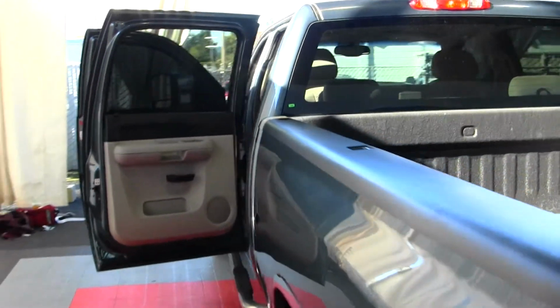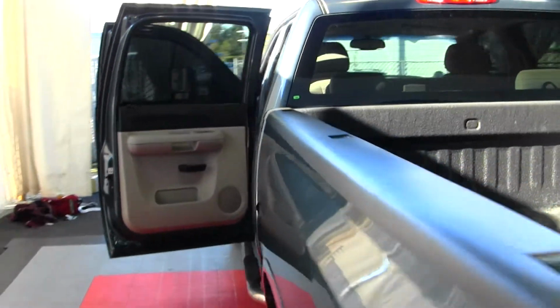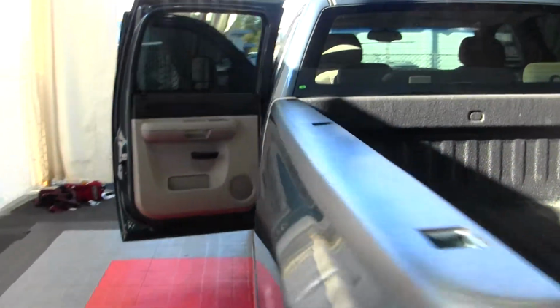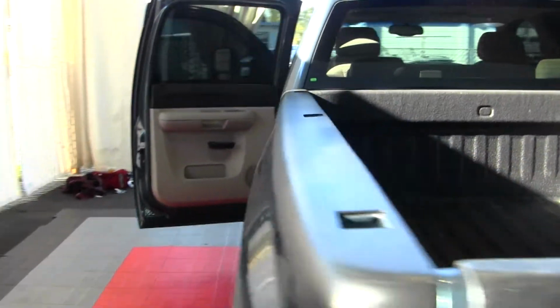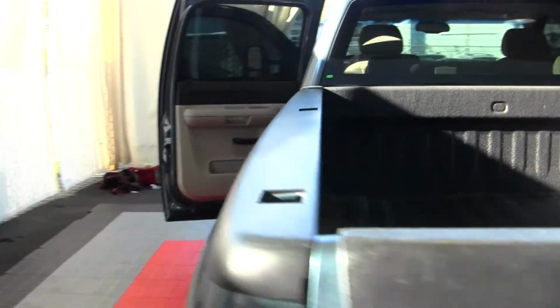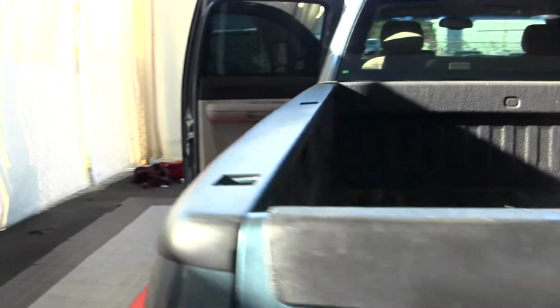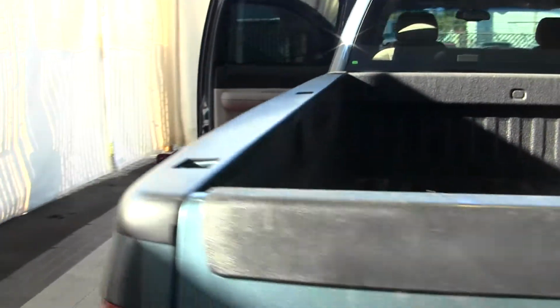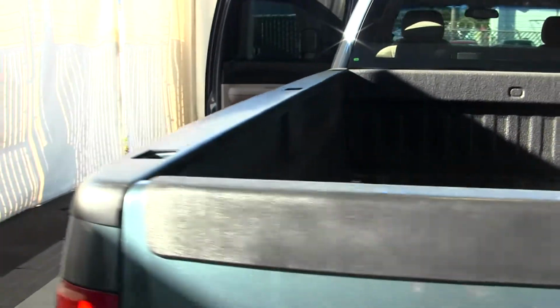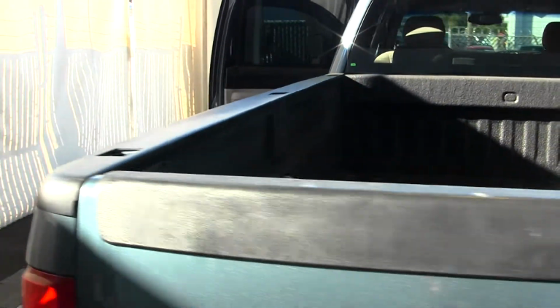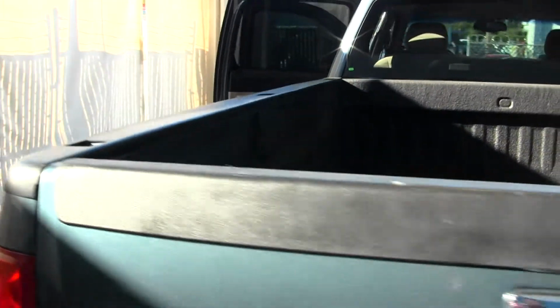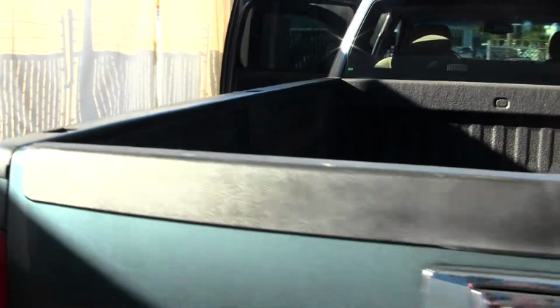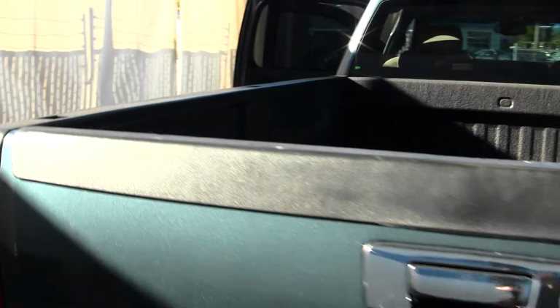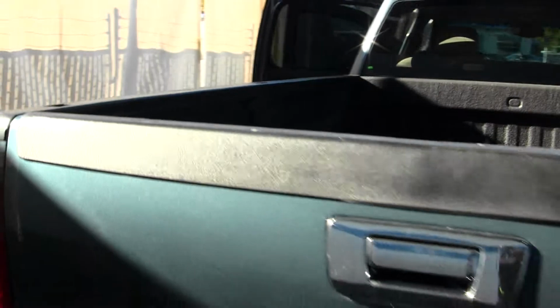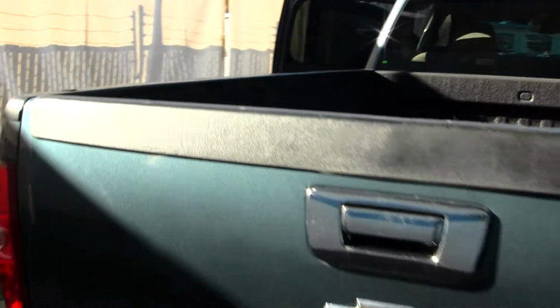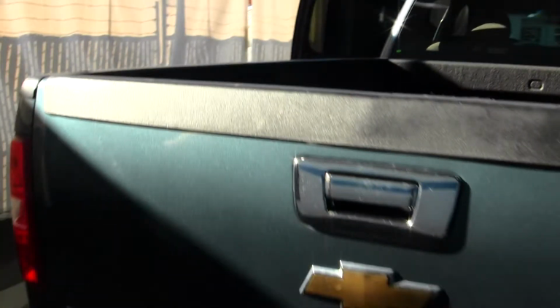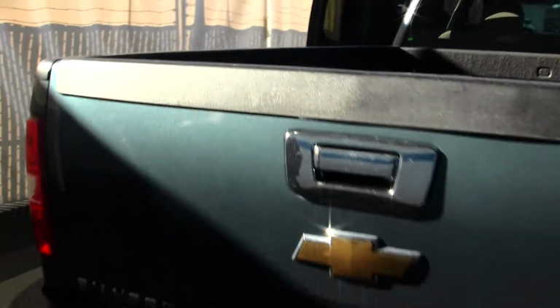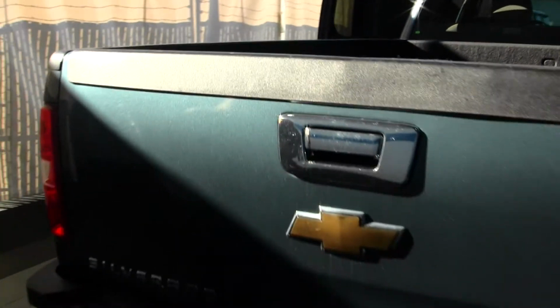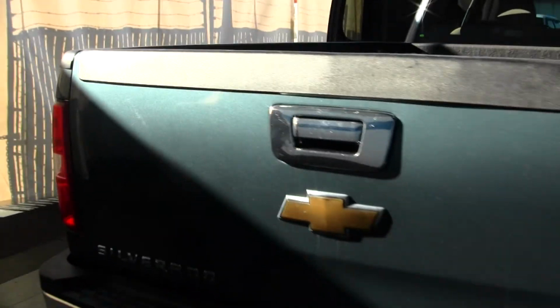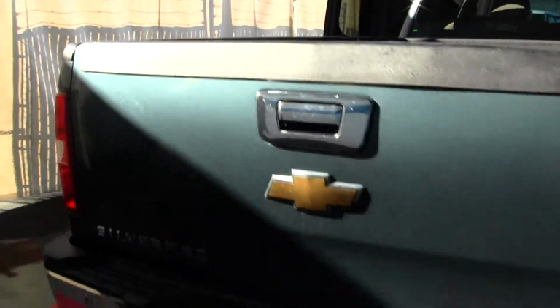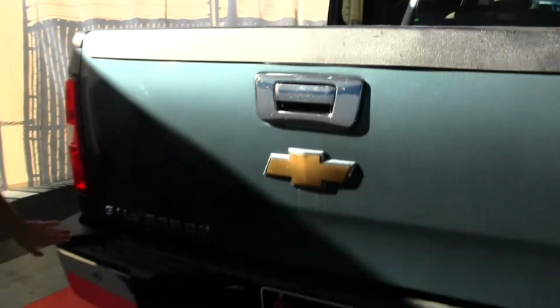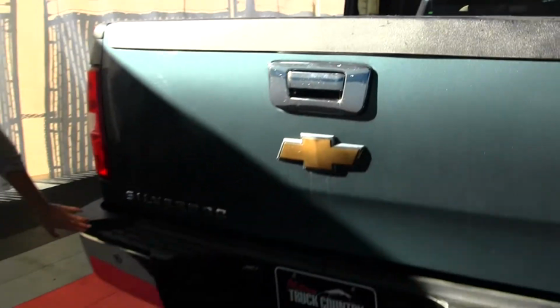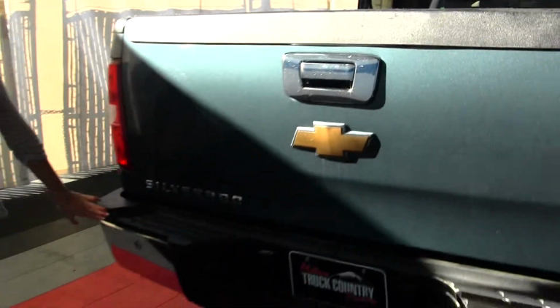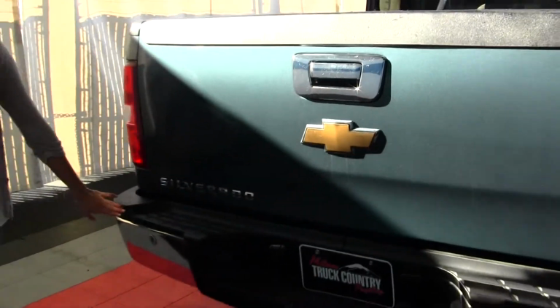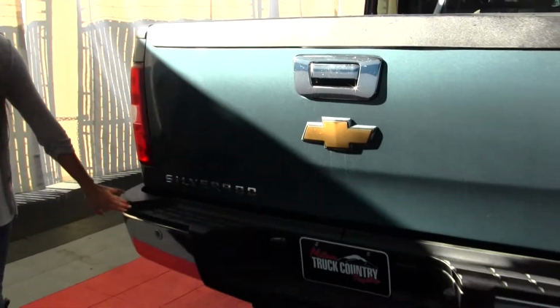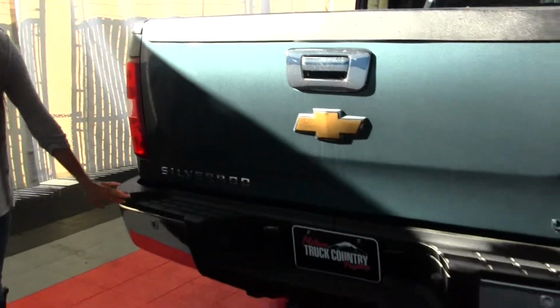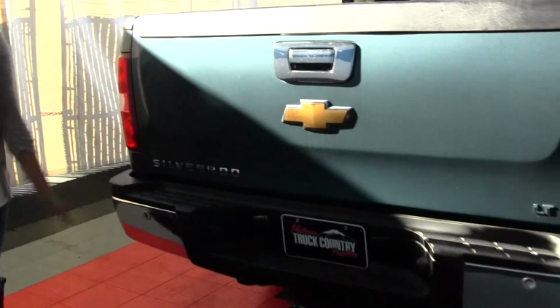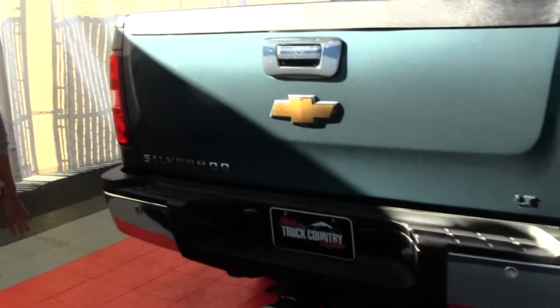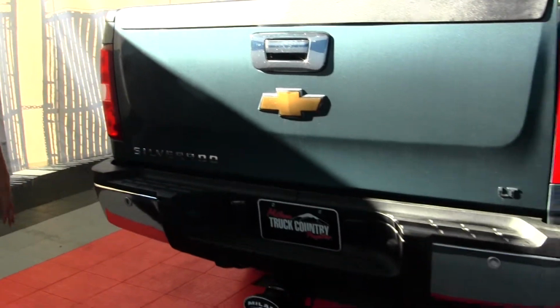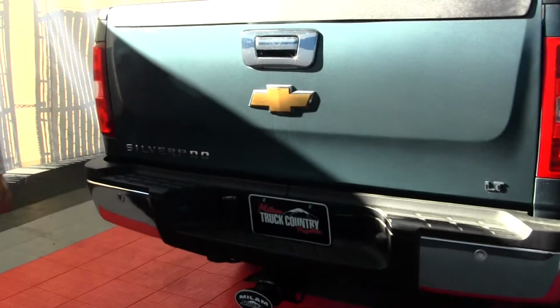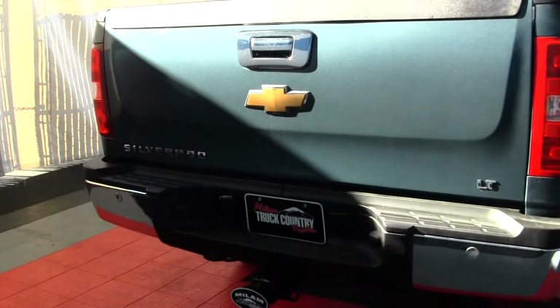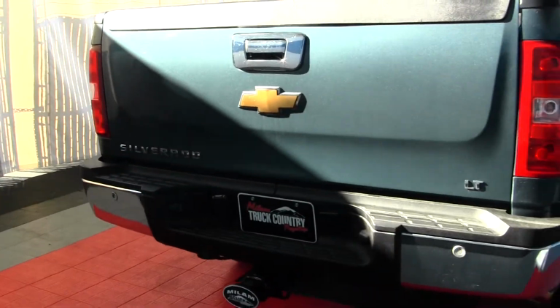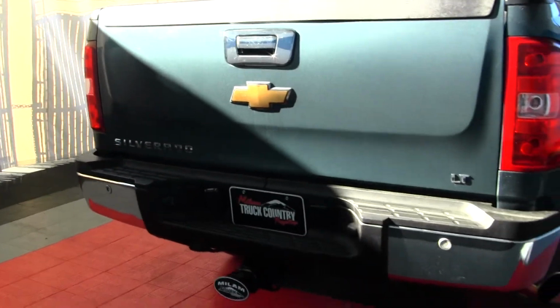It has a class three tow package, parking sensors, and custom foglights.